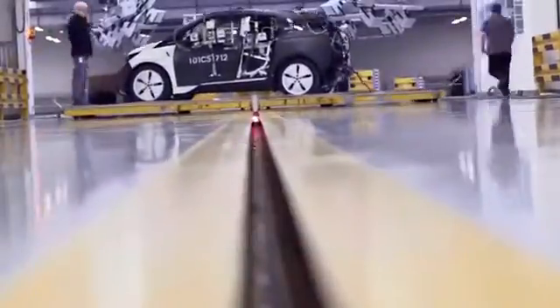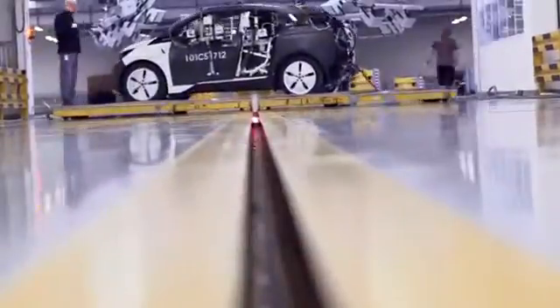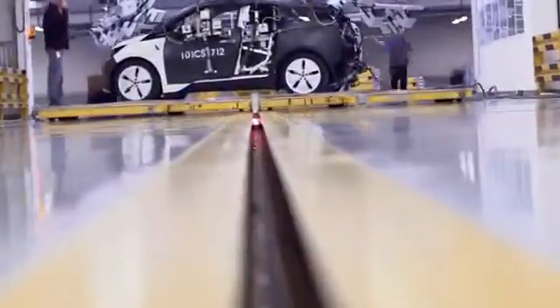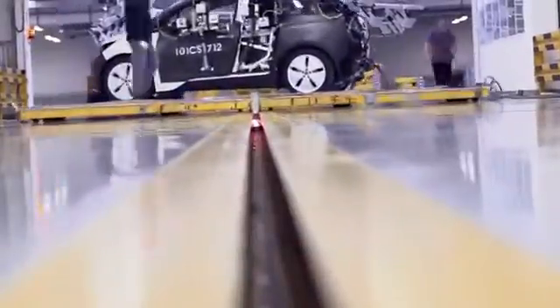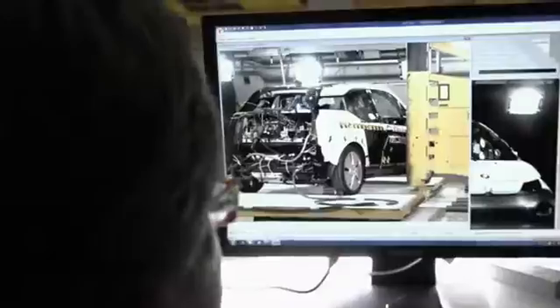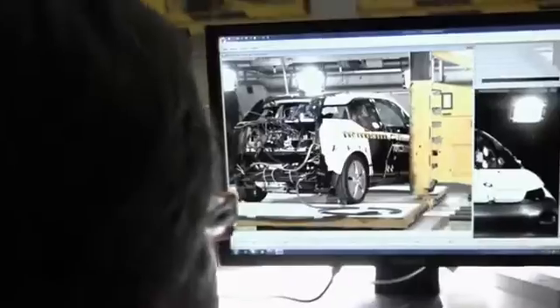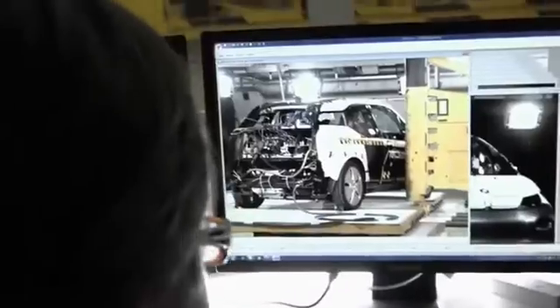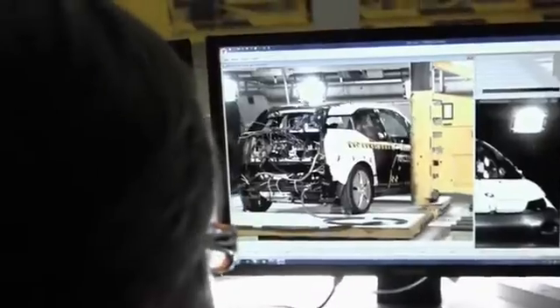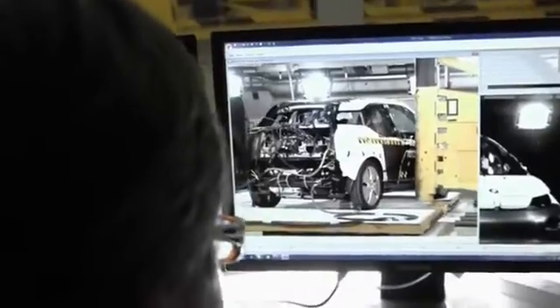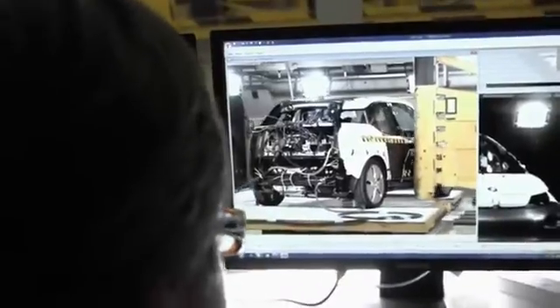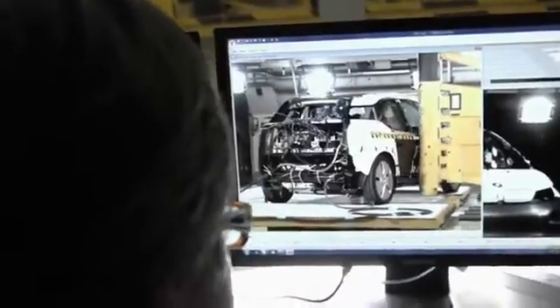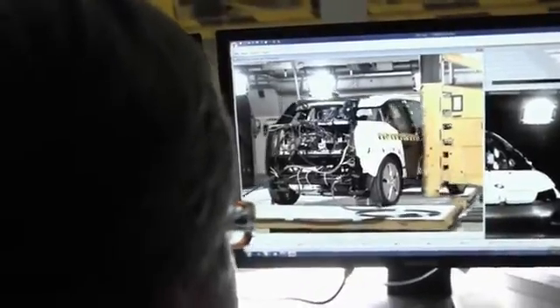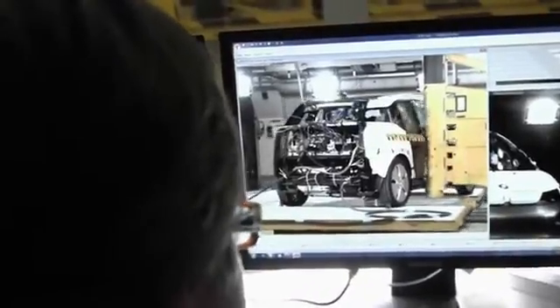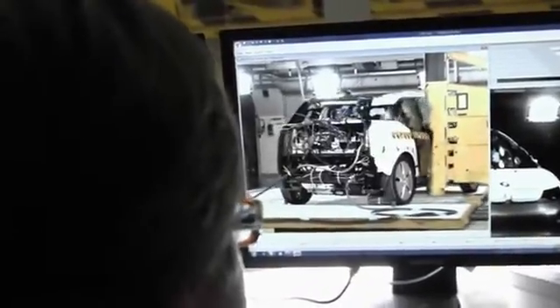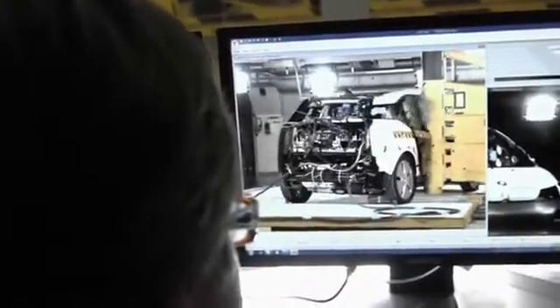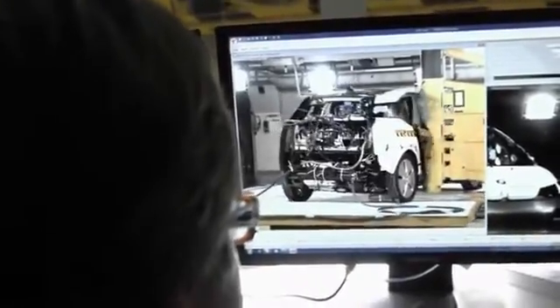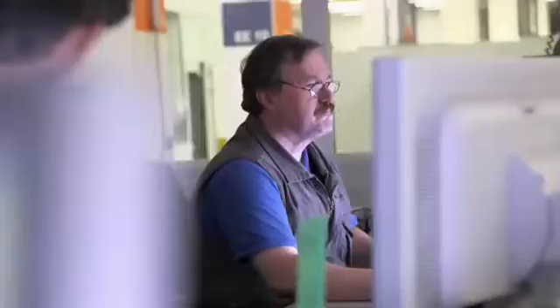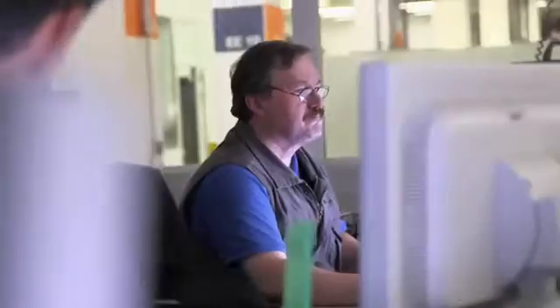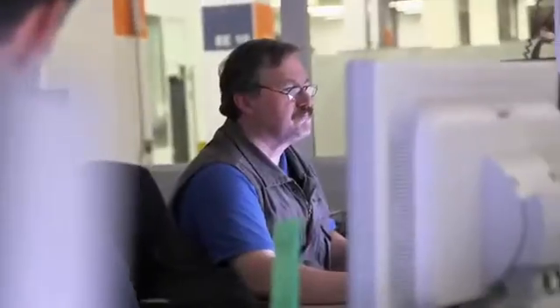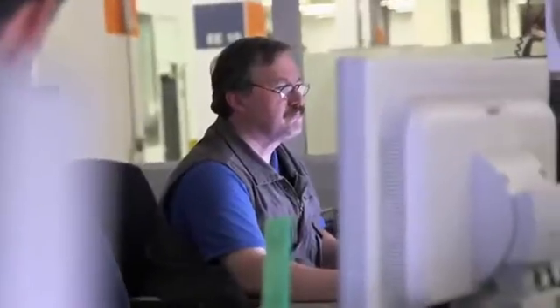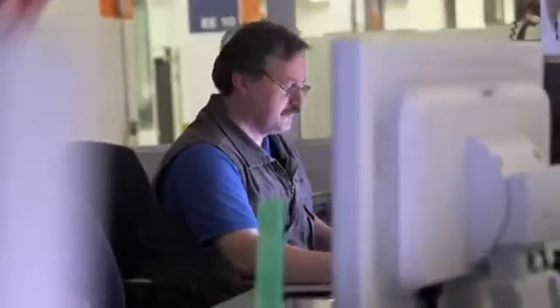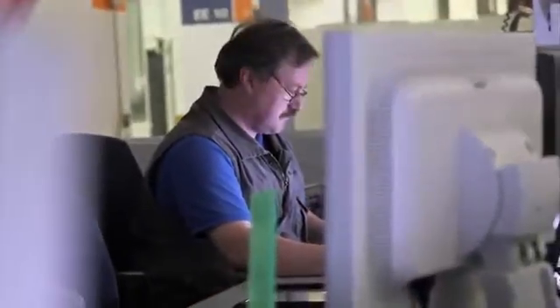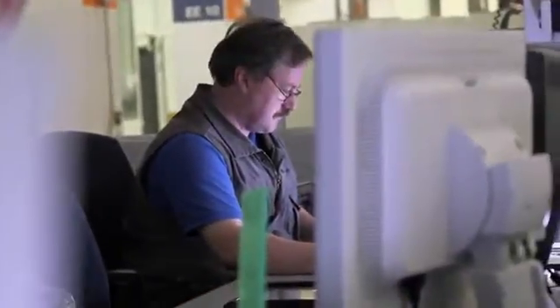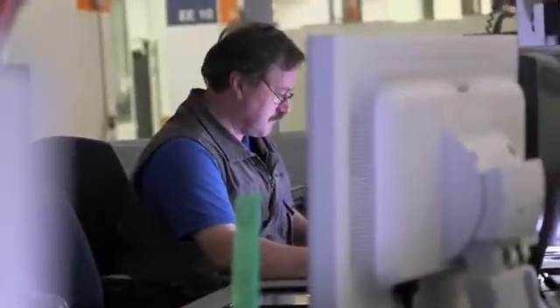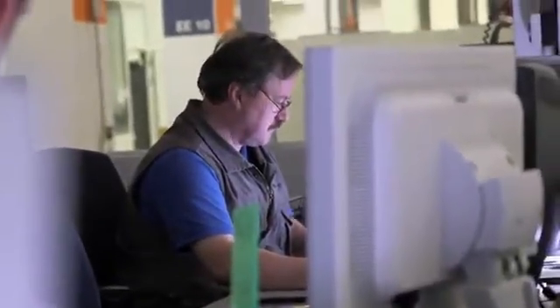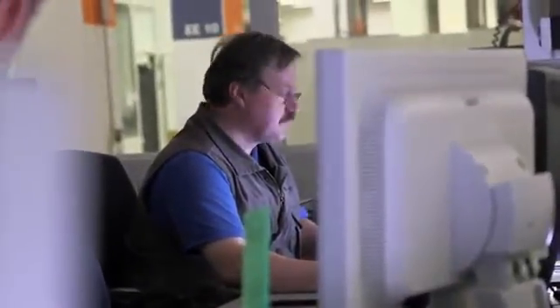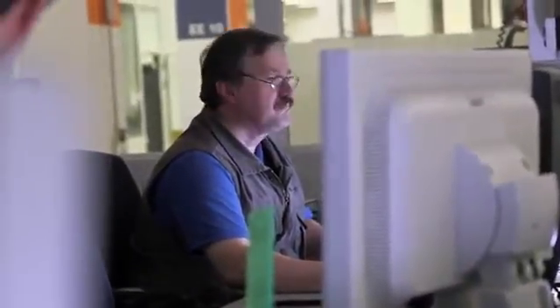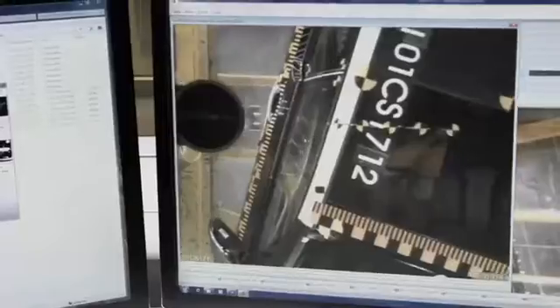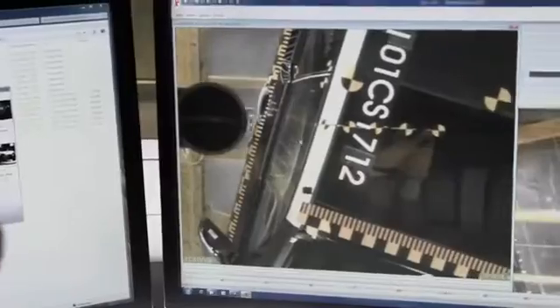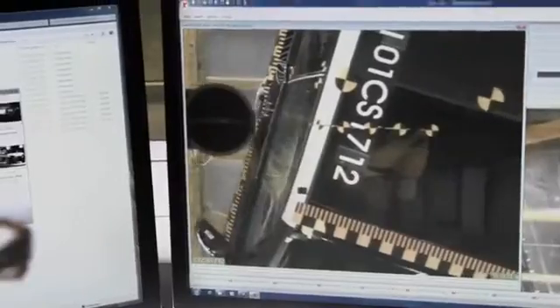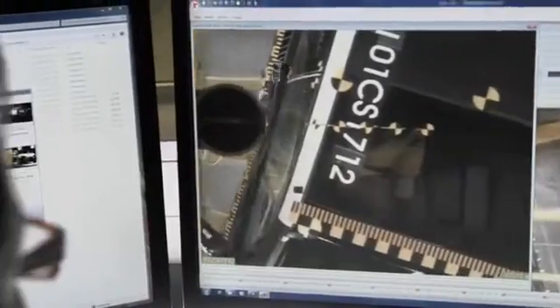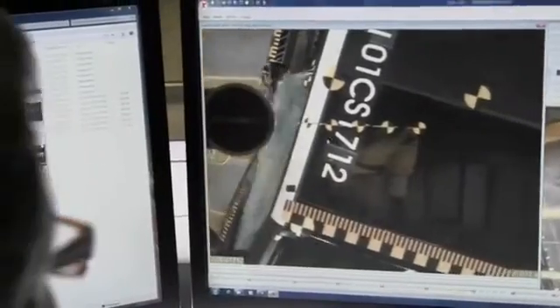The high voltage system is deactivated within milliseconds of a crash. Optimal safety for E-Pioneers.